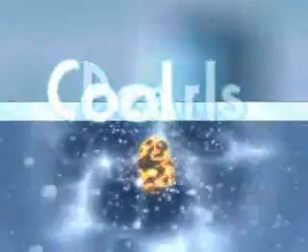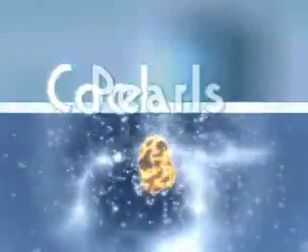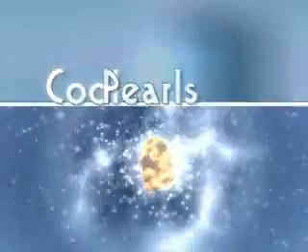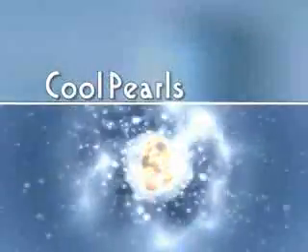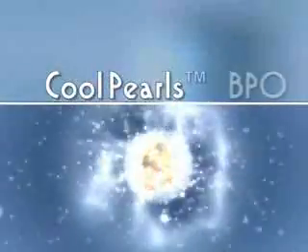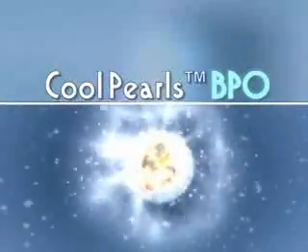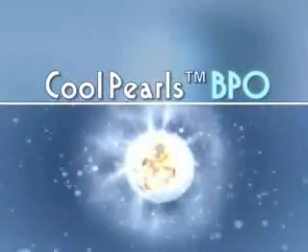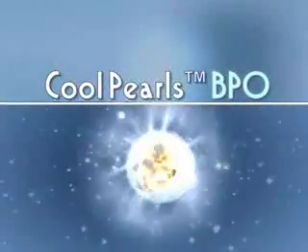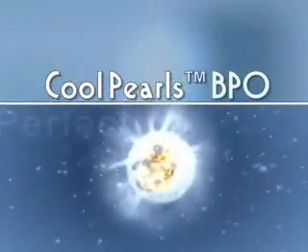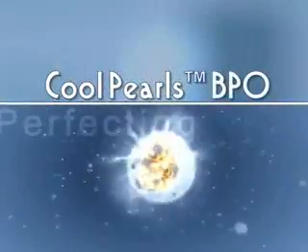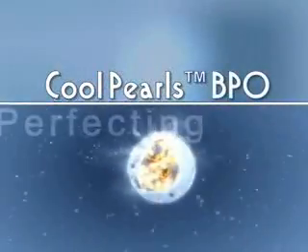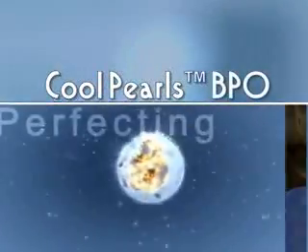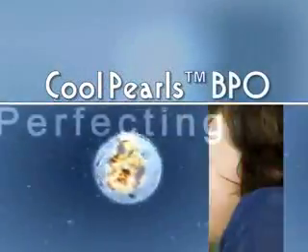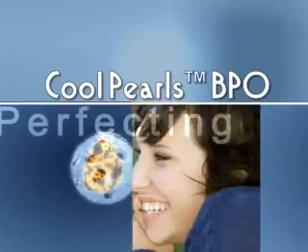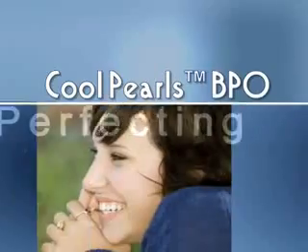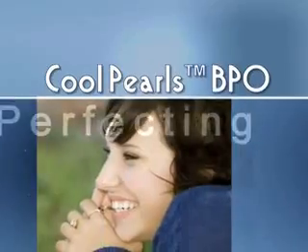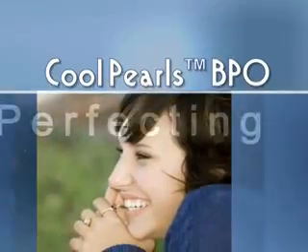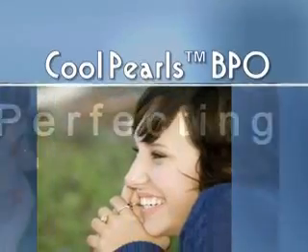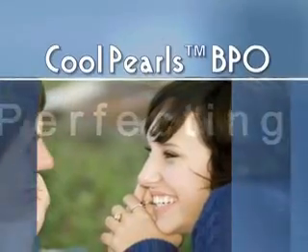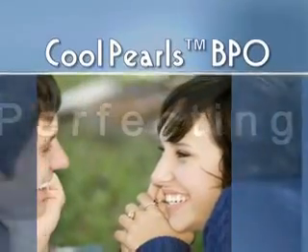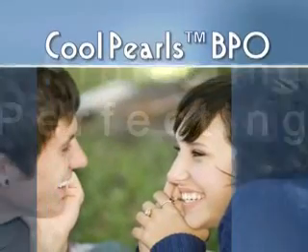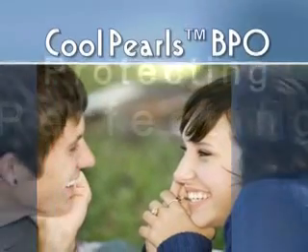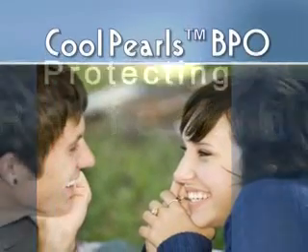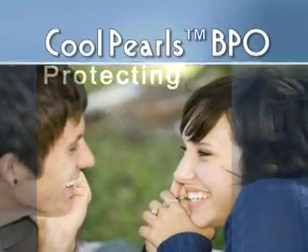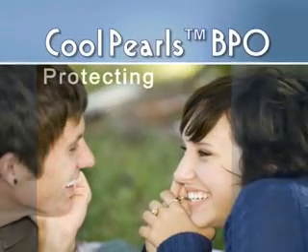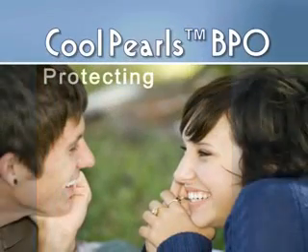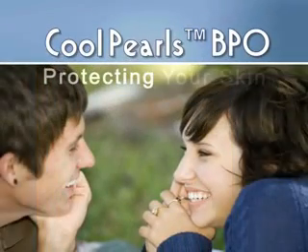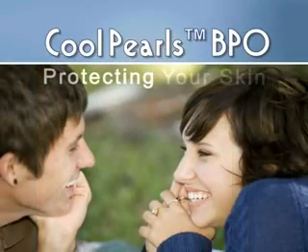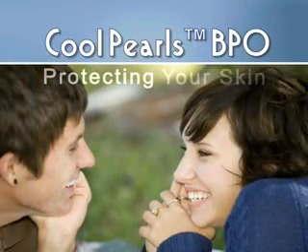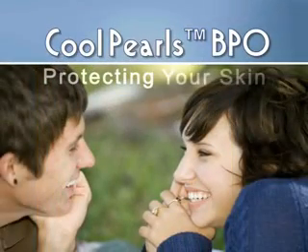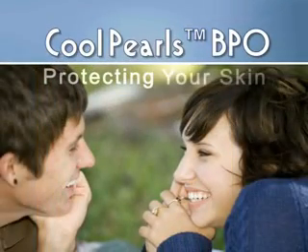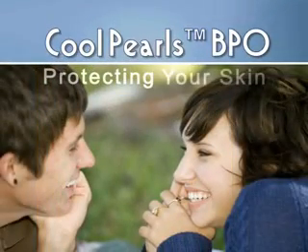CoolPearls BPO: perfecting your look, protecting your skin.